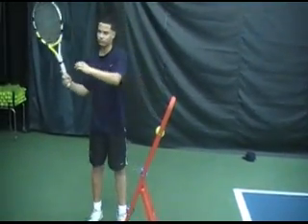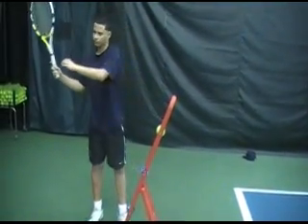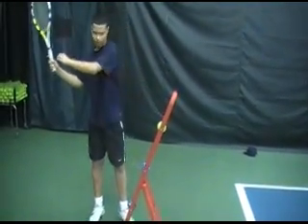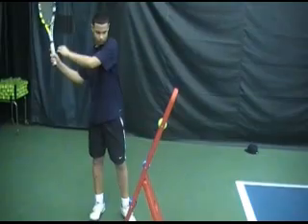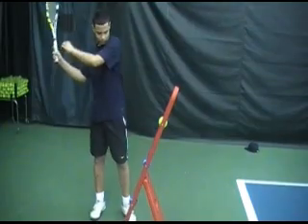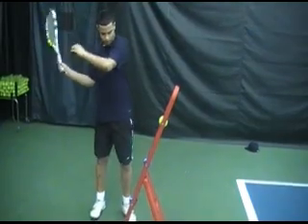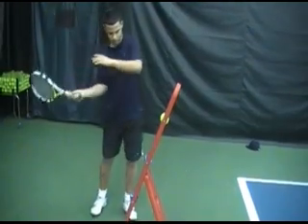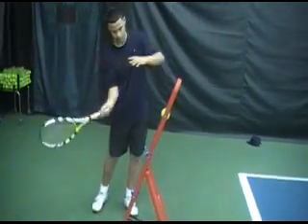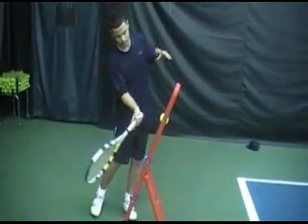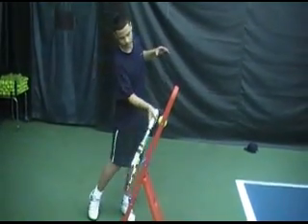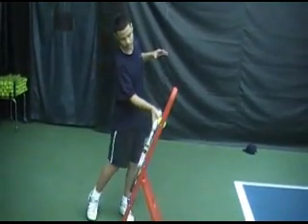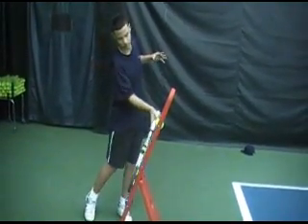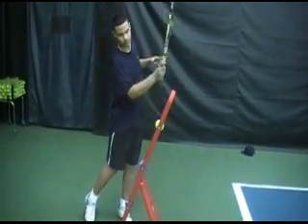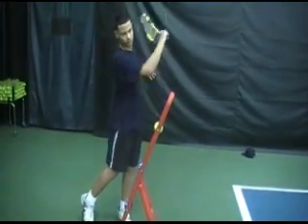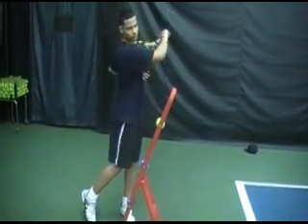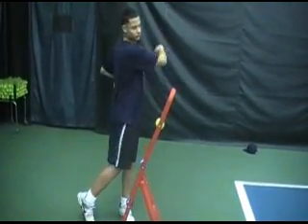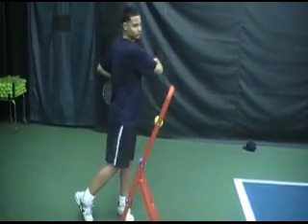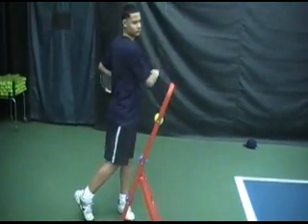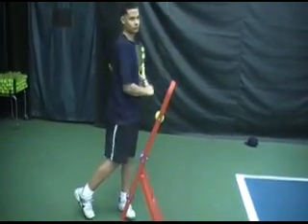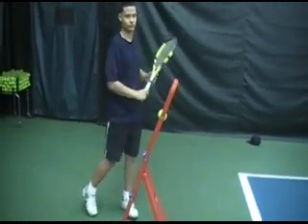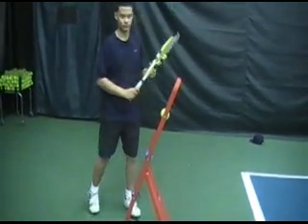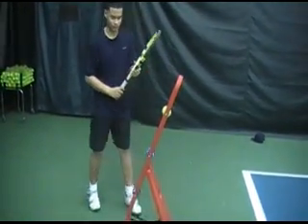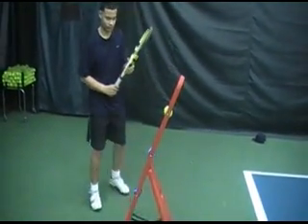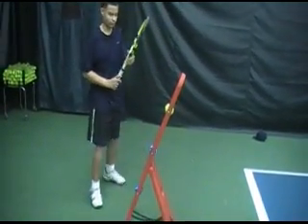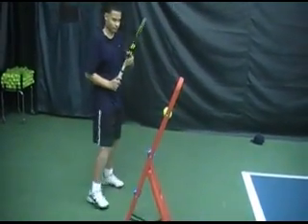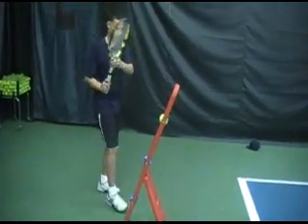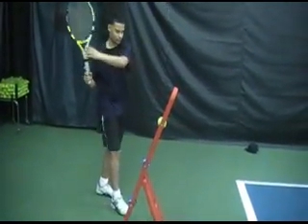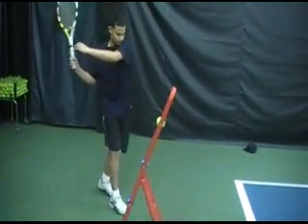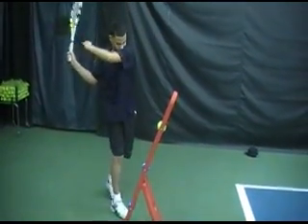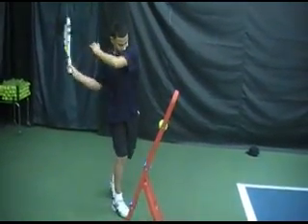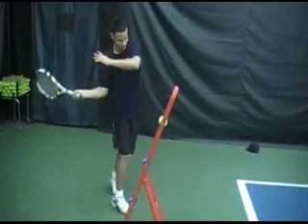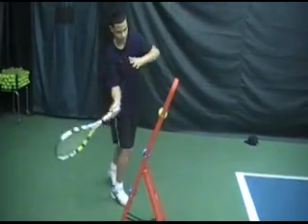Keep your eyes on the balls please. Now show me the open stance. Now Xavier is going to do the open stance forehand.